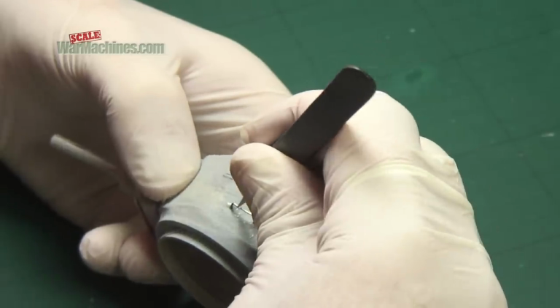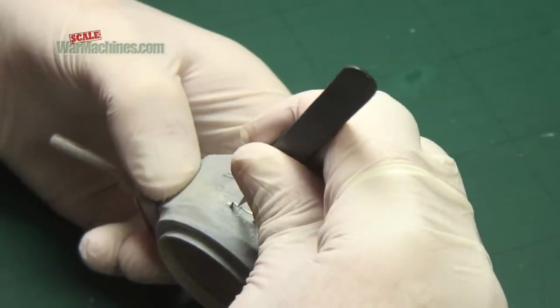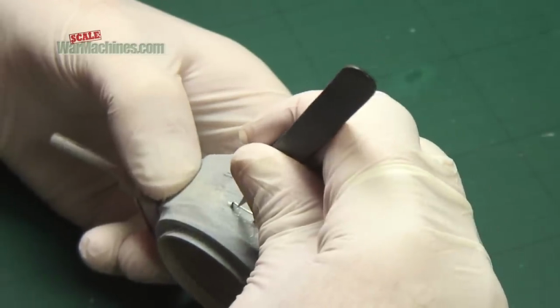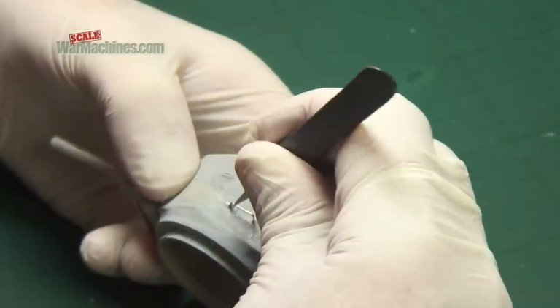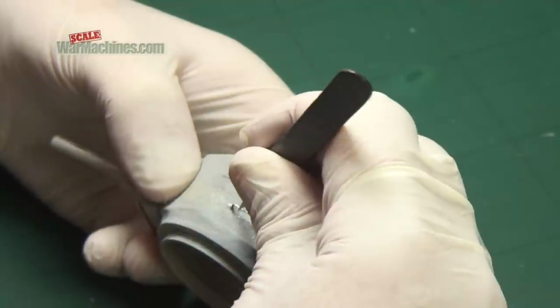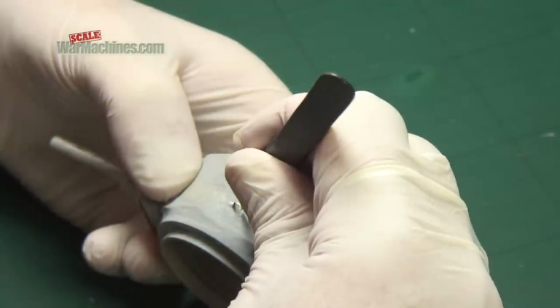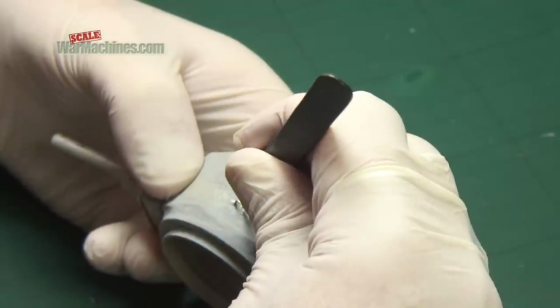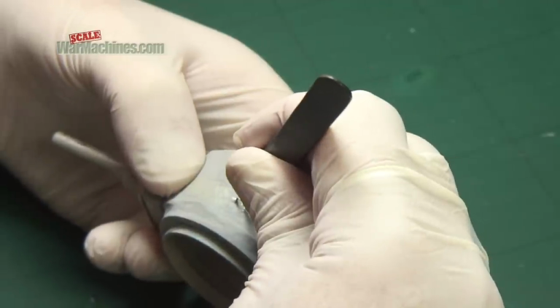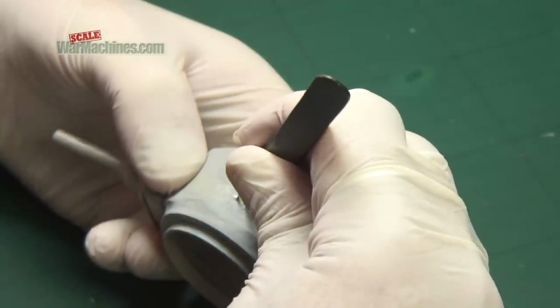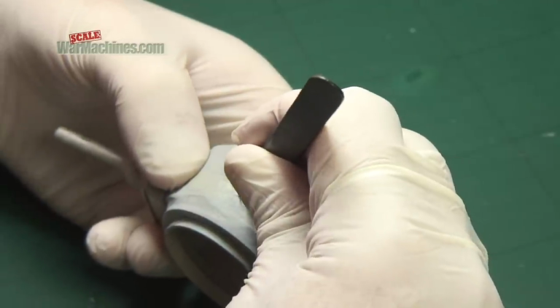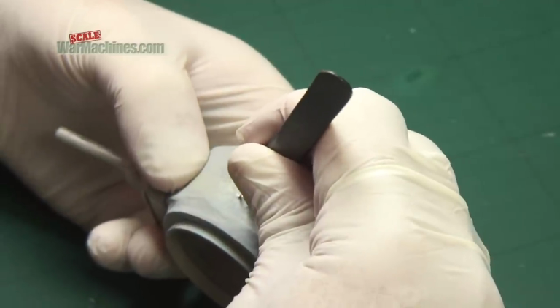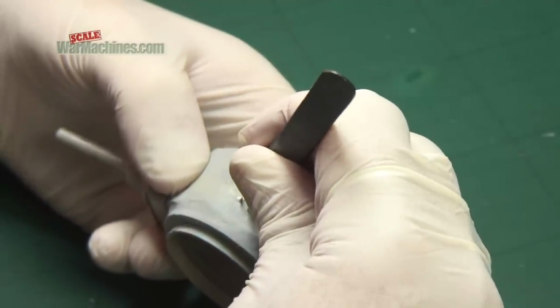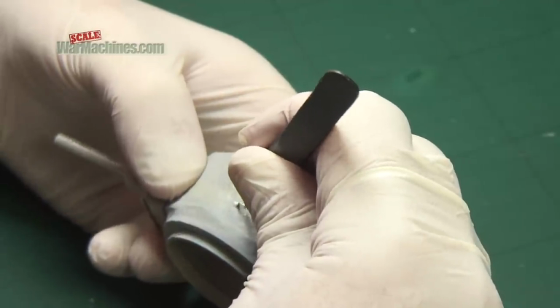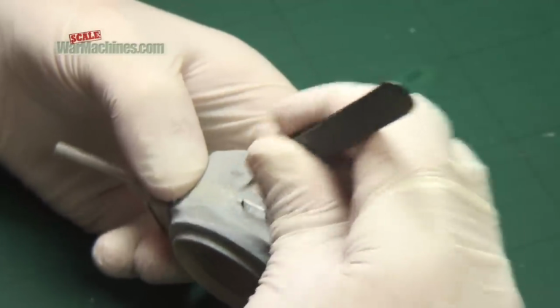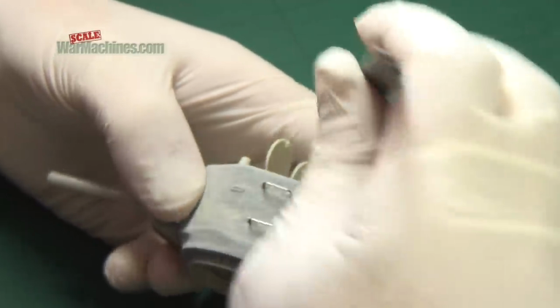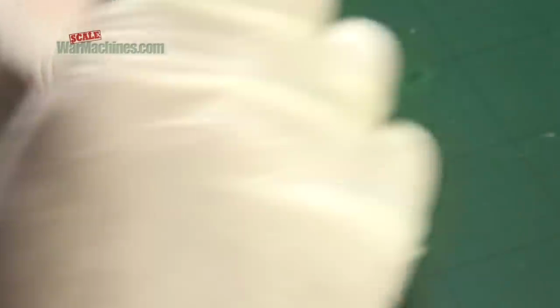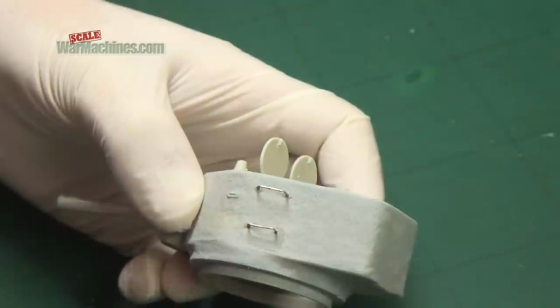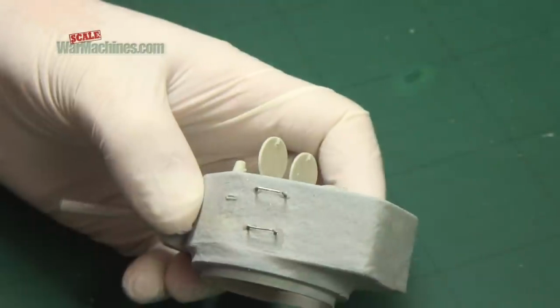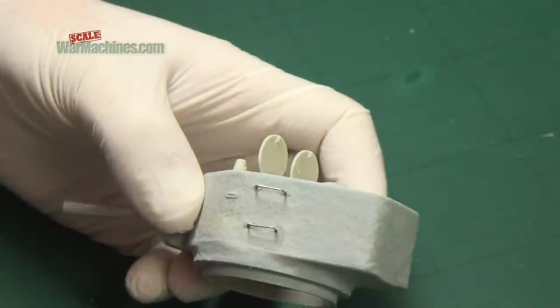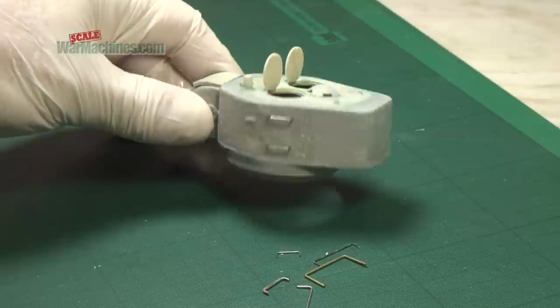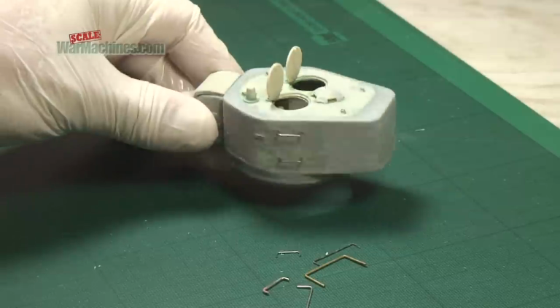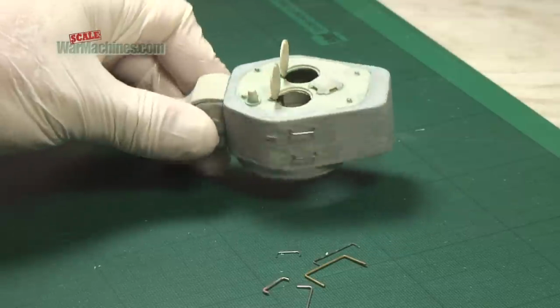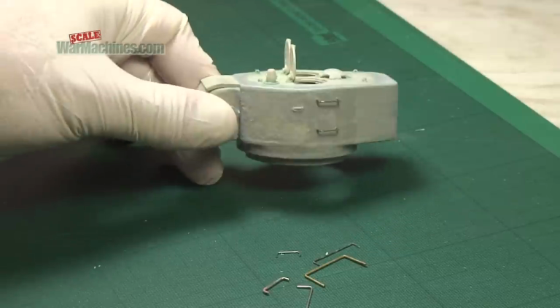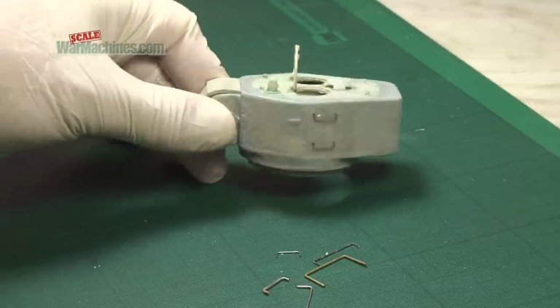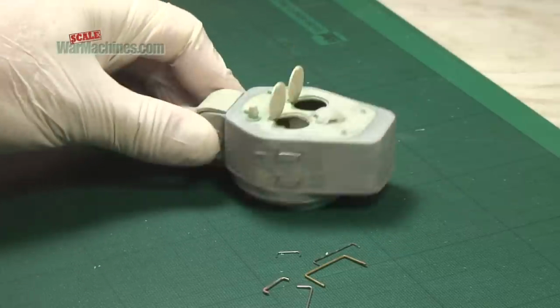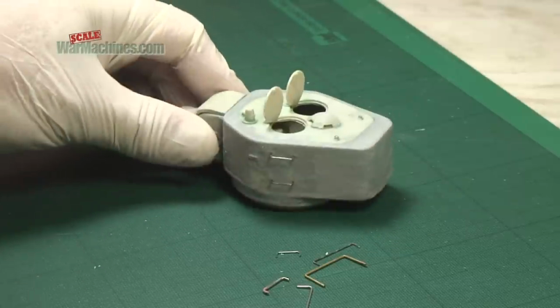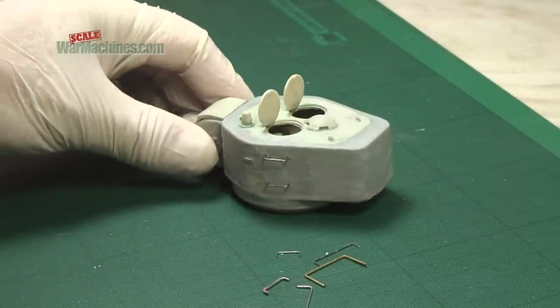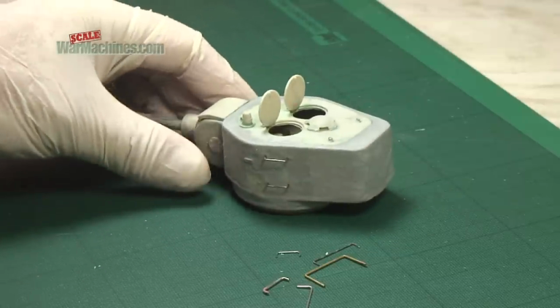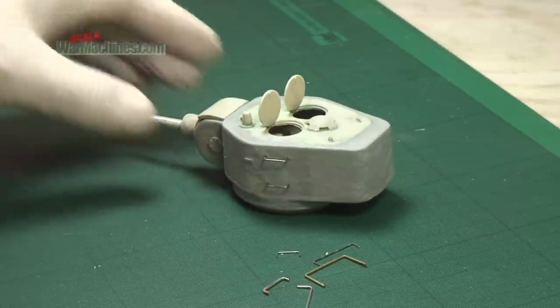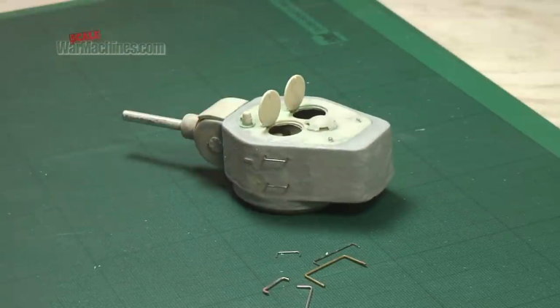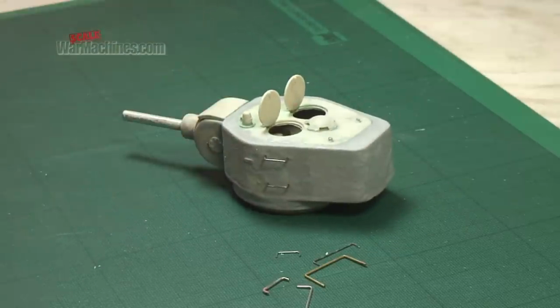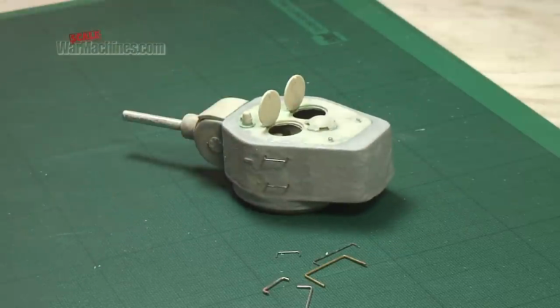It's easy to see how simple it is to make better grab handles for your creations using the RP Tools handle bending device.